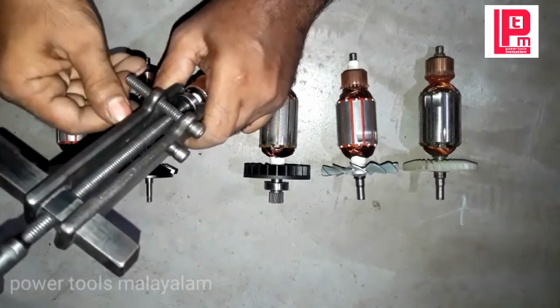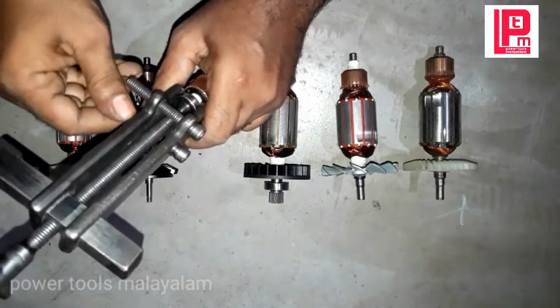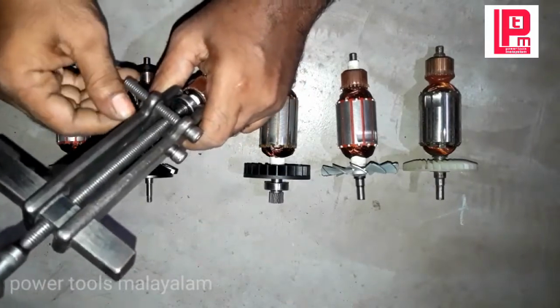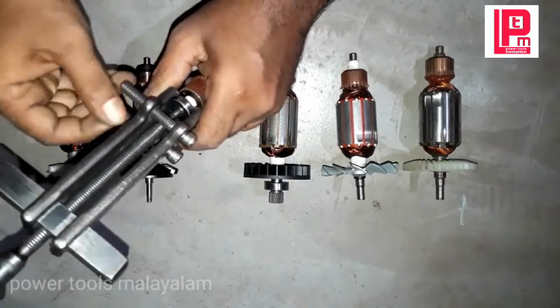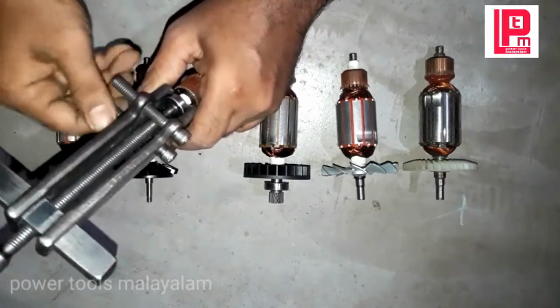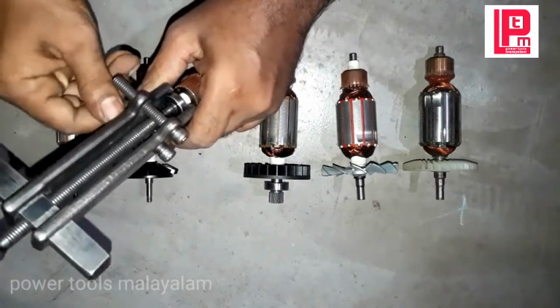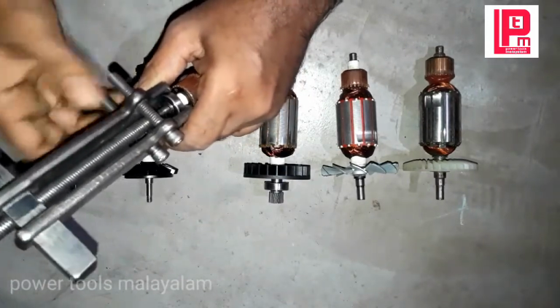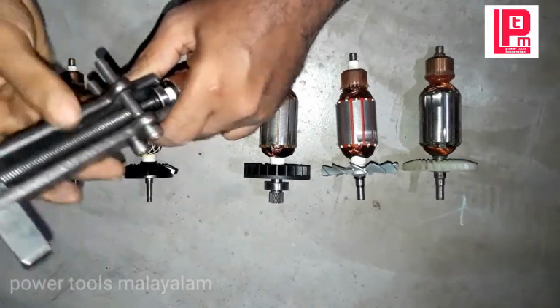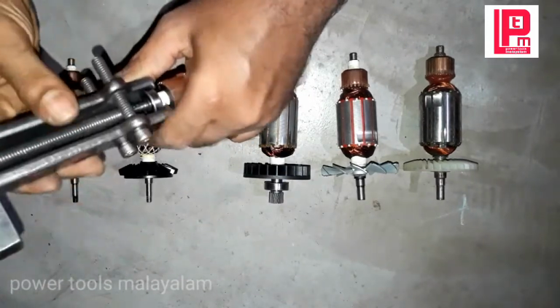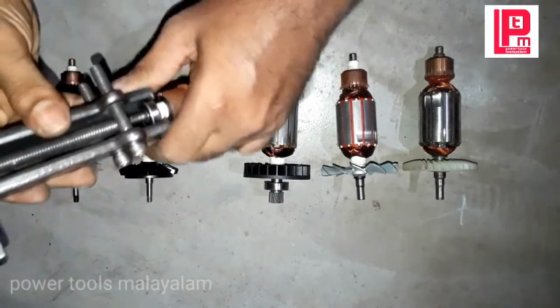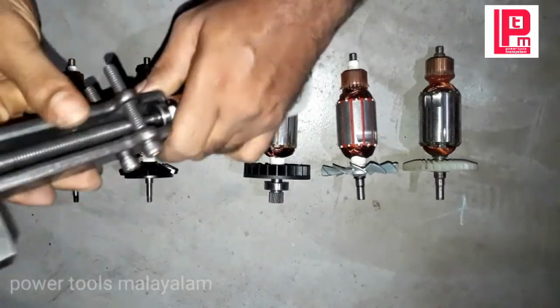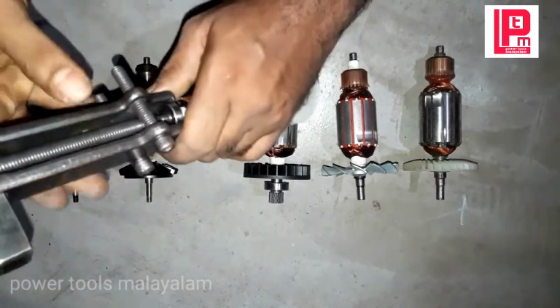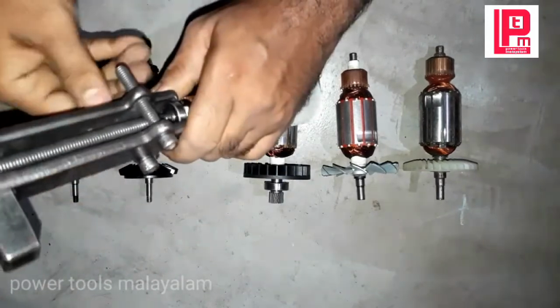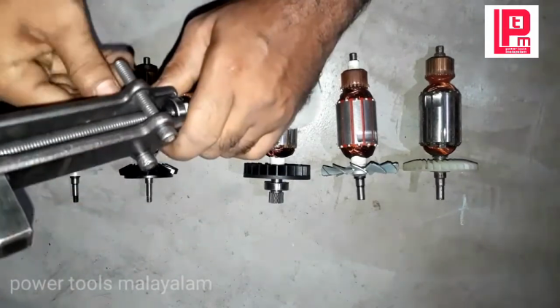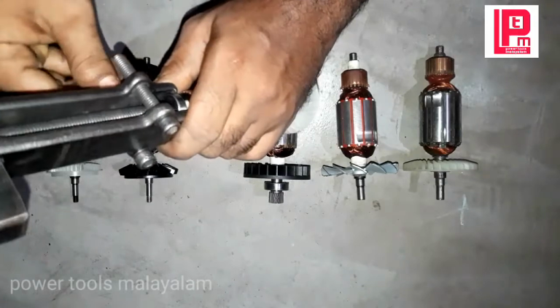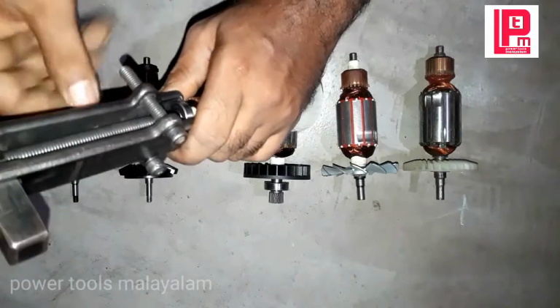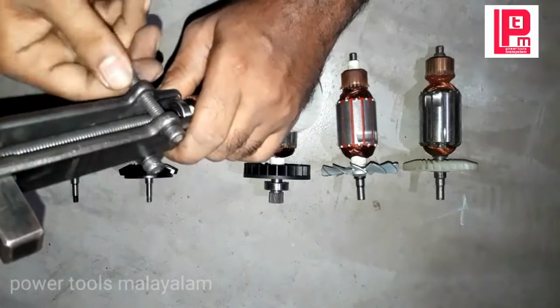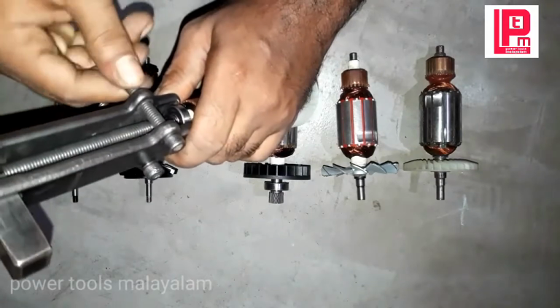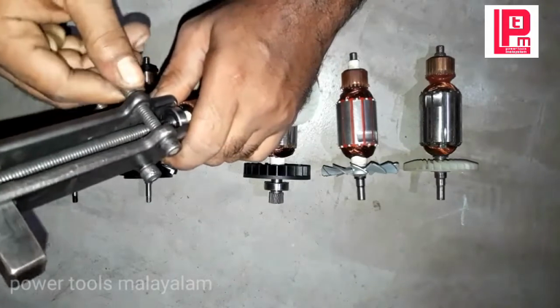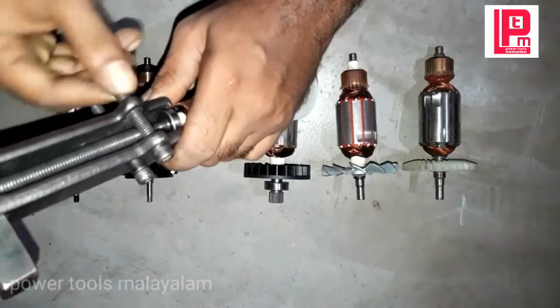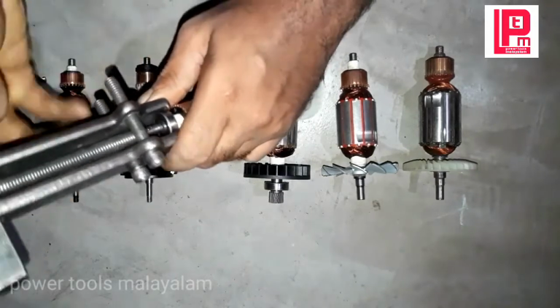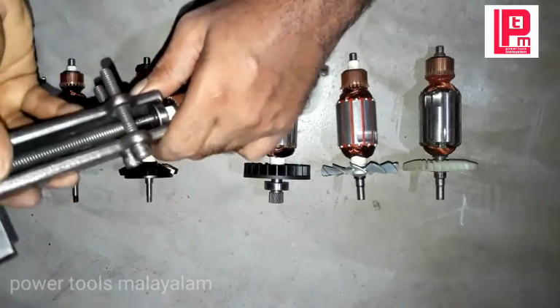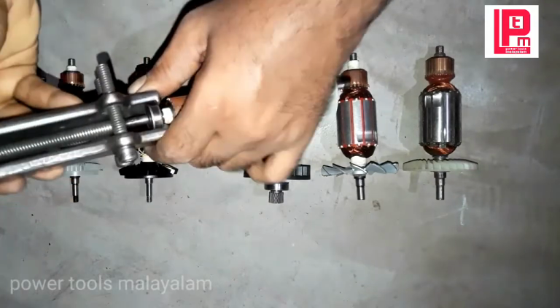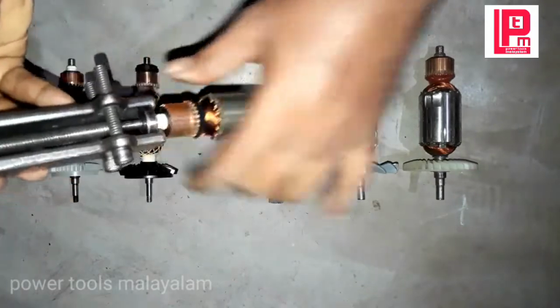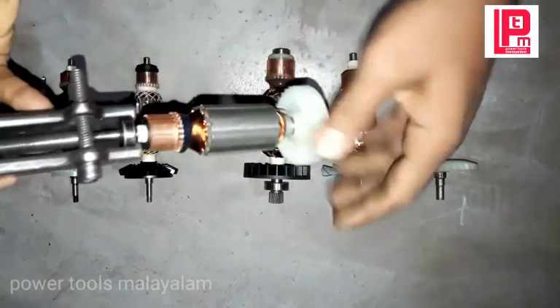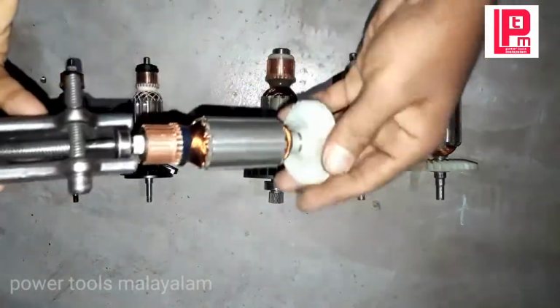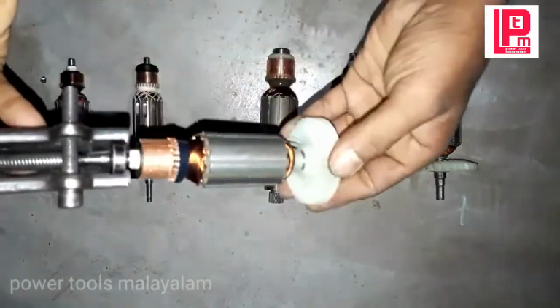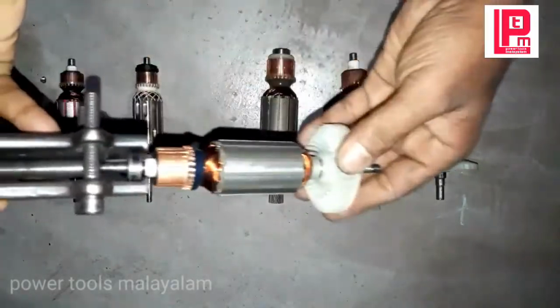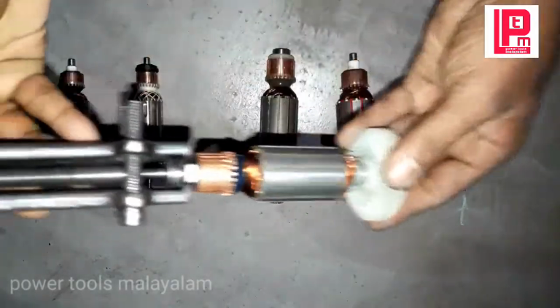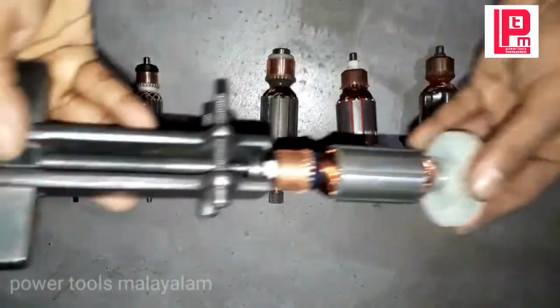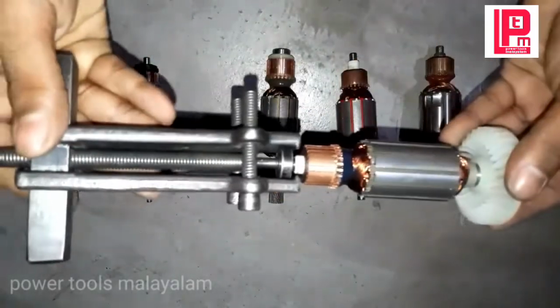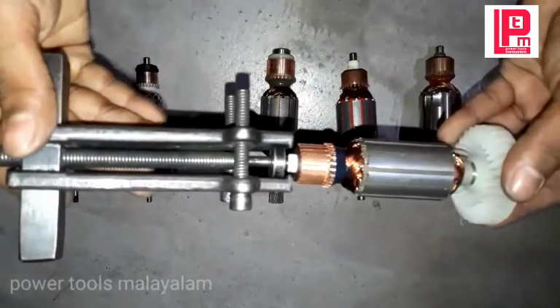I've got to tighten the bearing, and then I've got to remove the bearing.